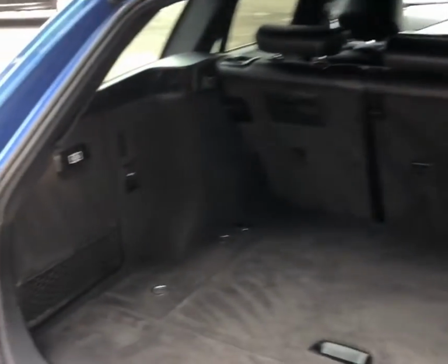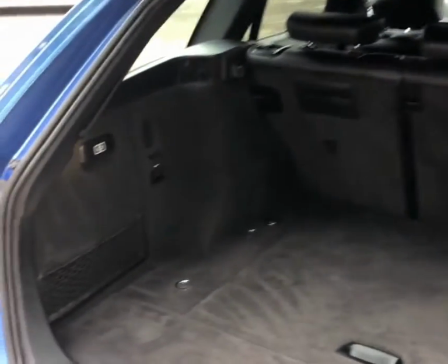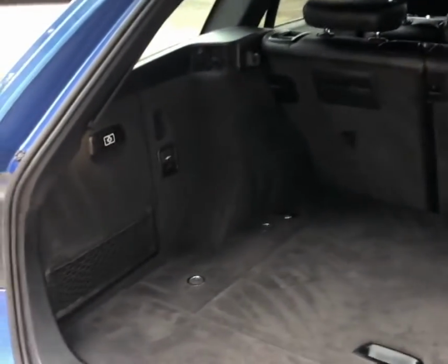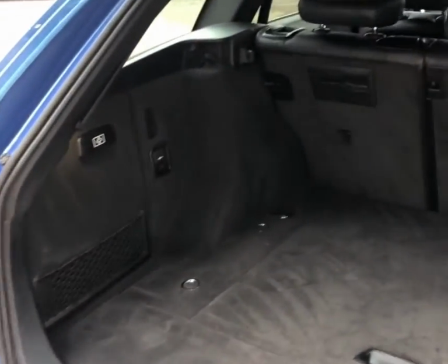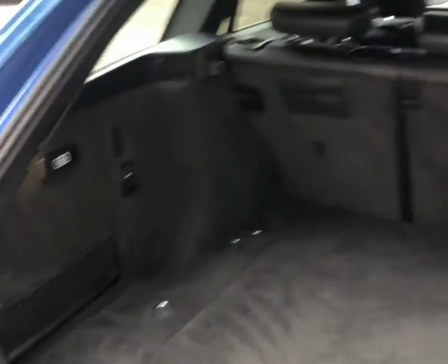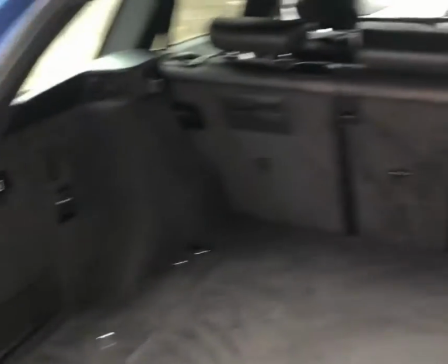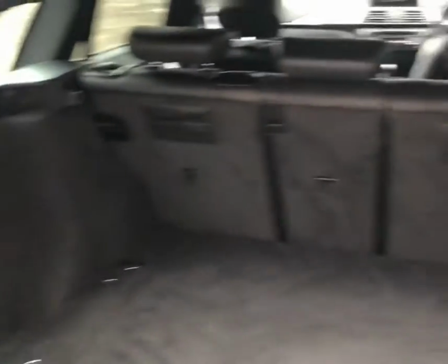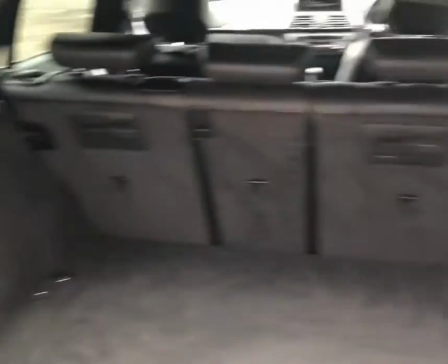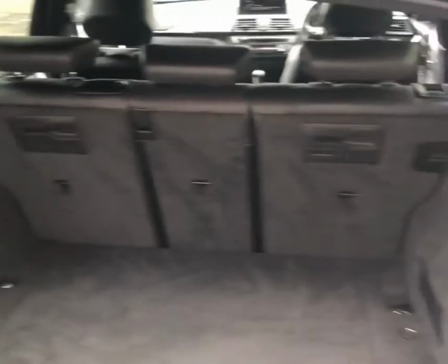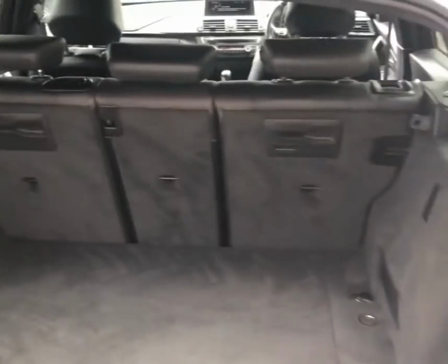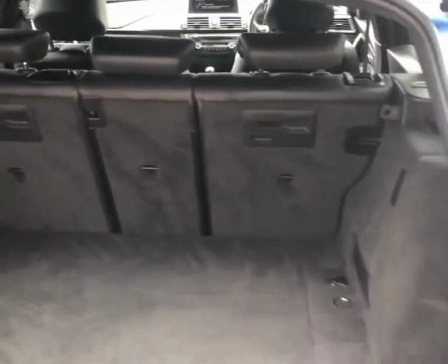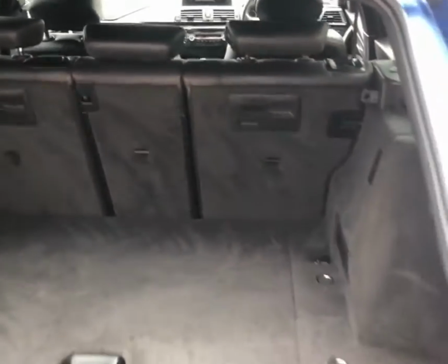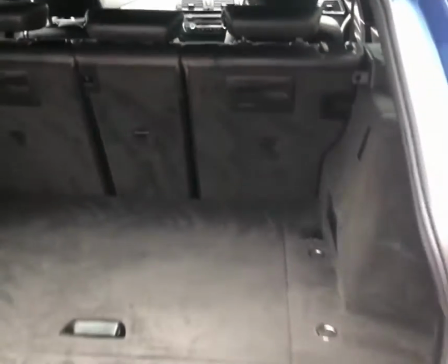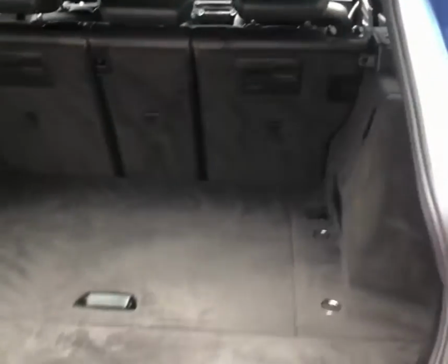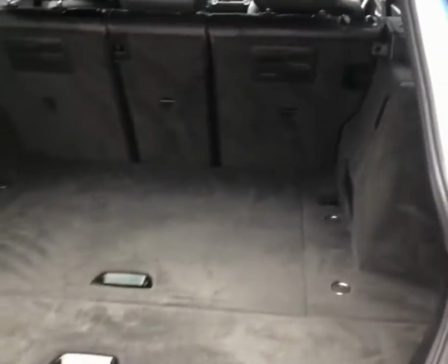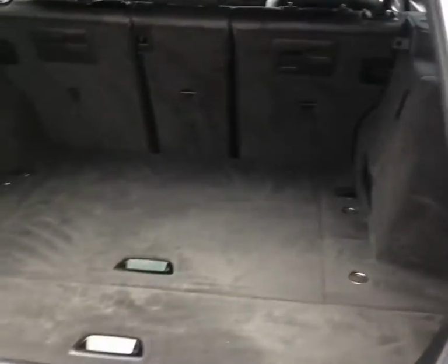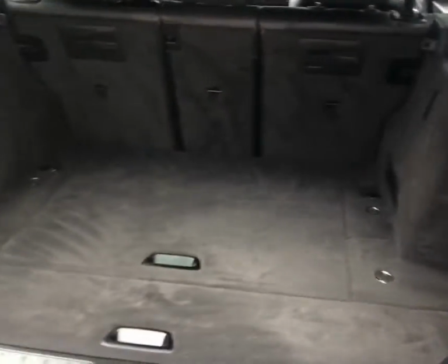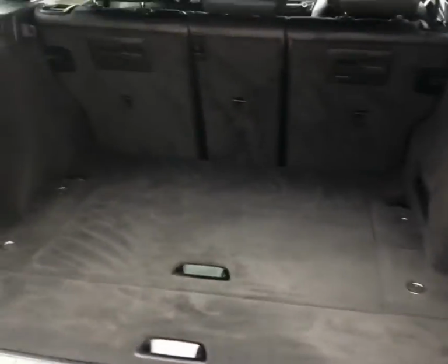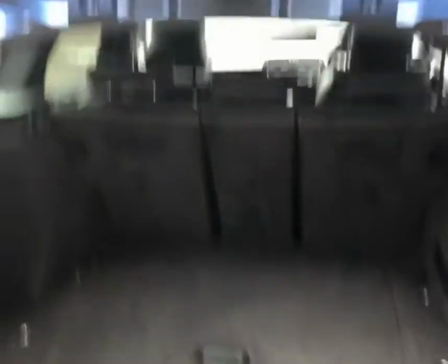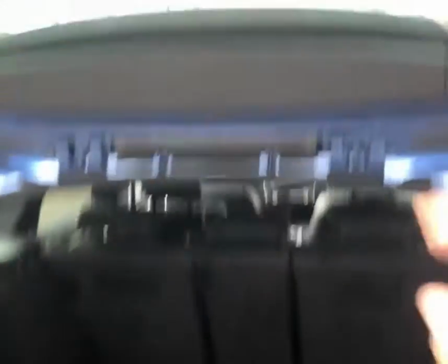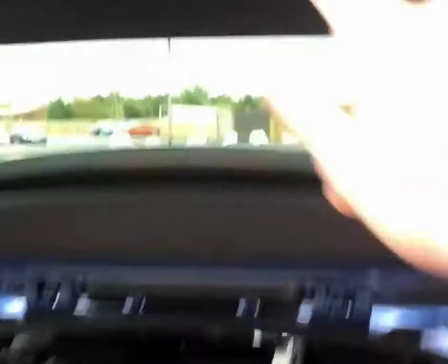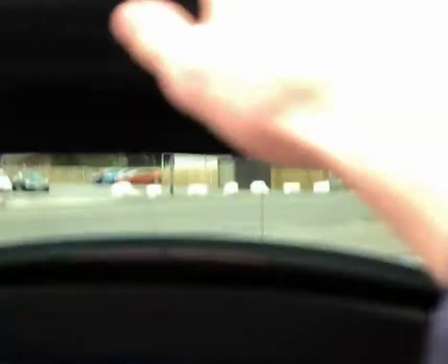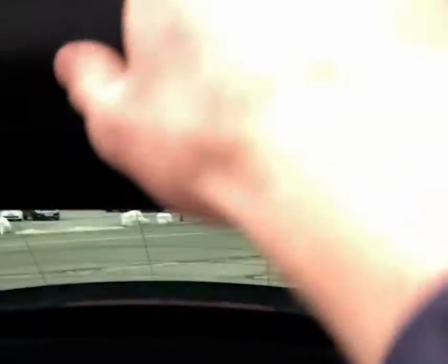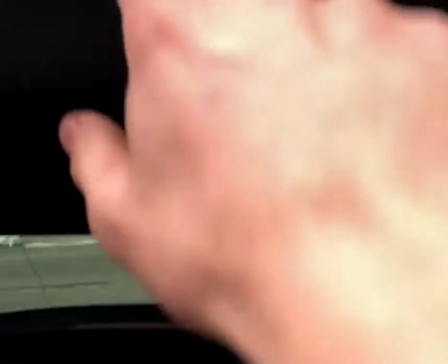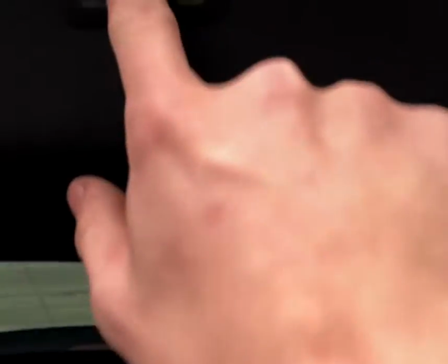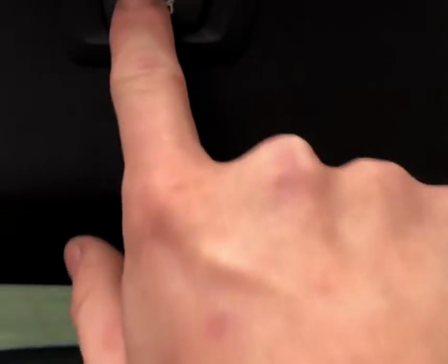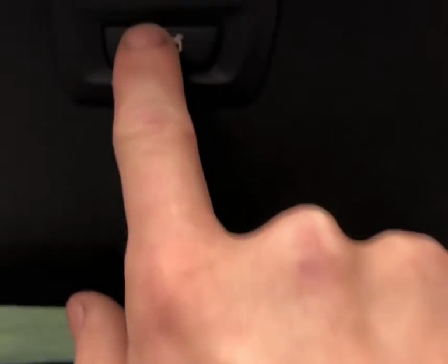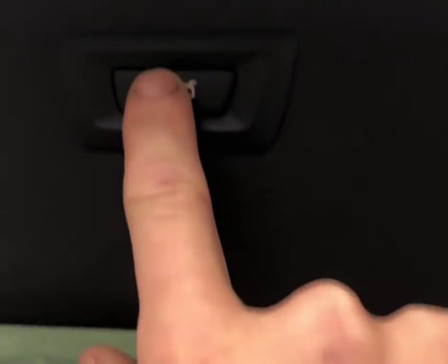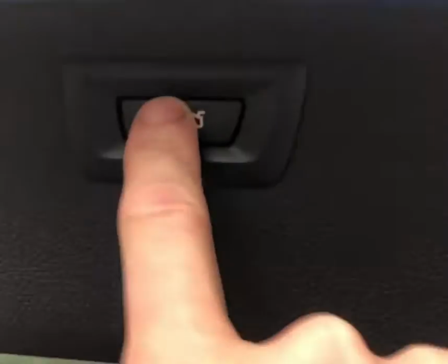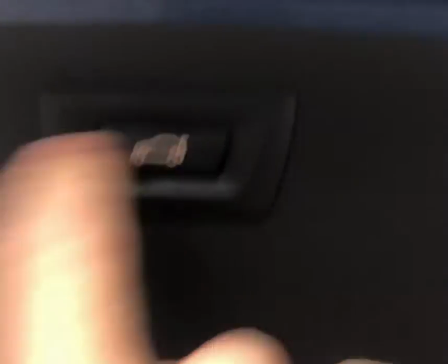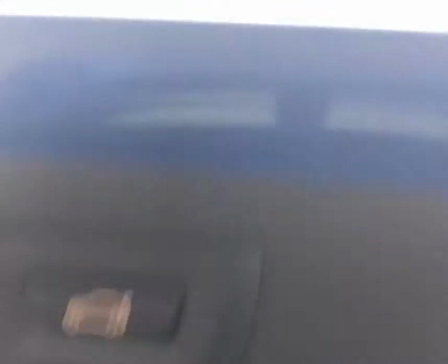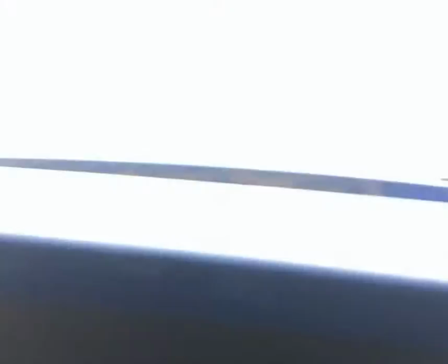We've got plenty of room in the boot here. There's the electric release button.